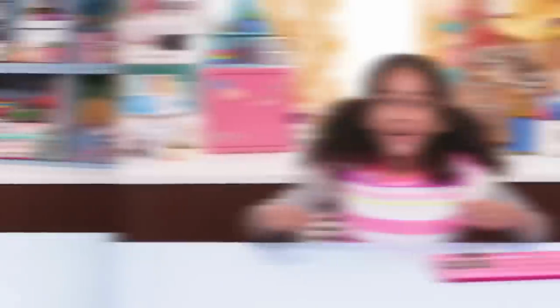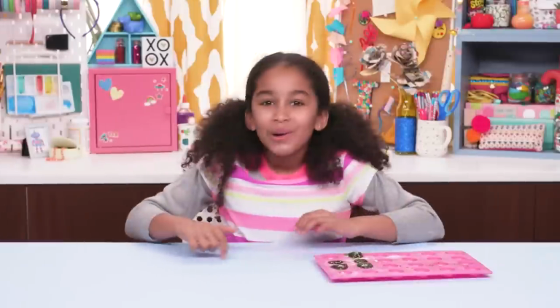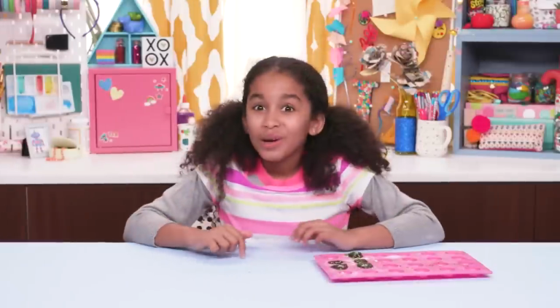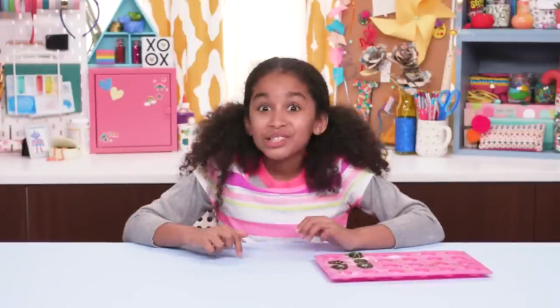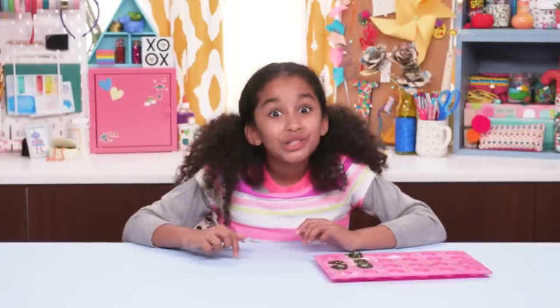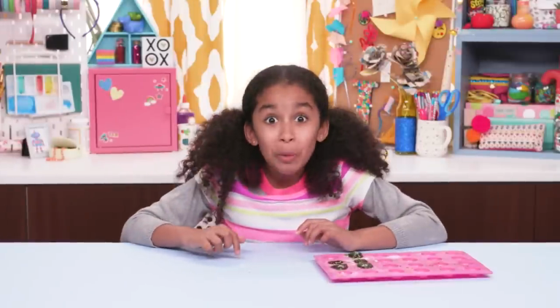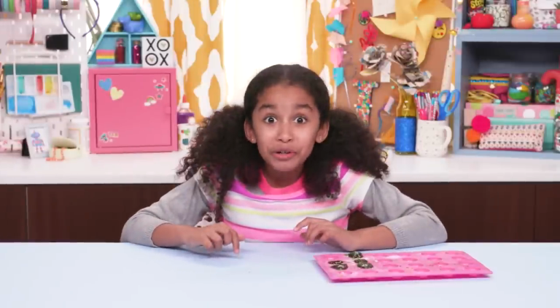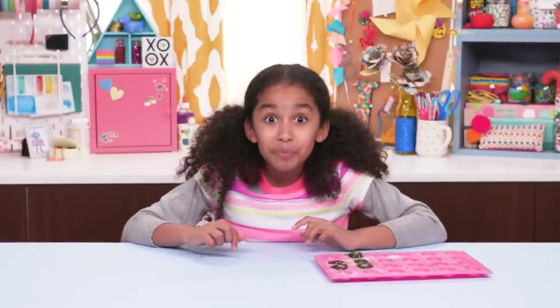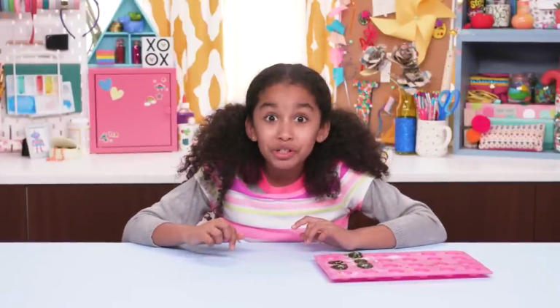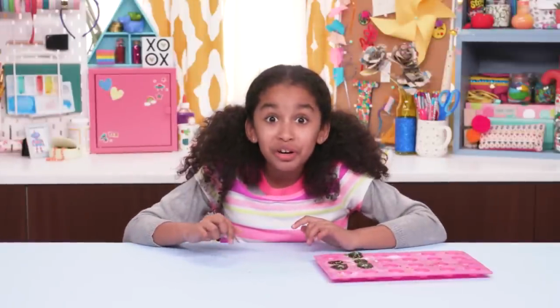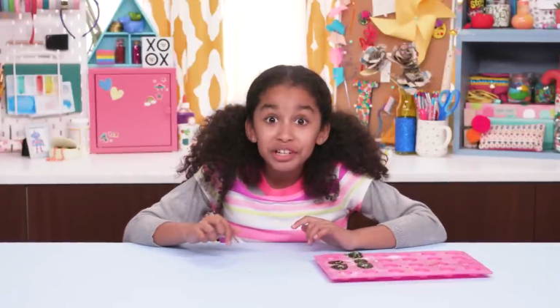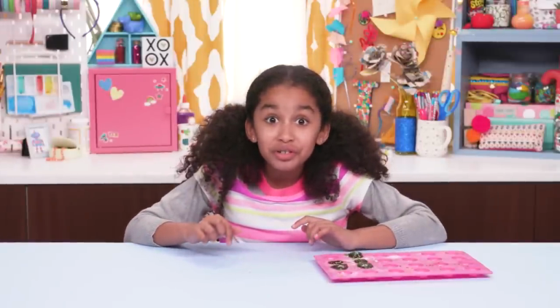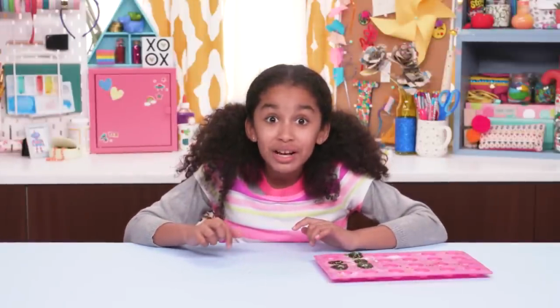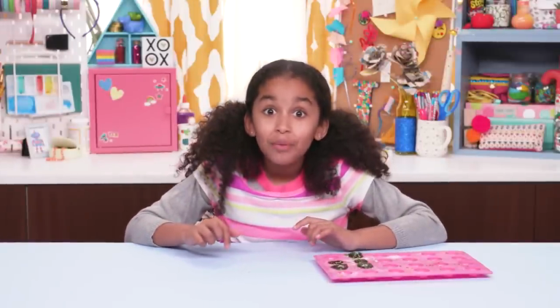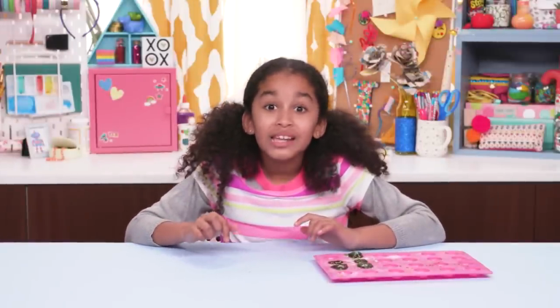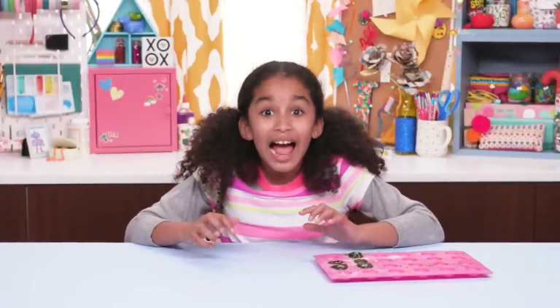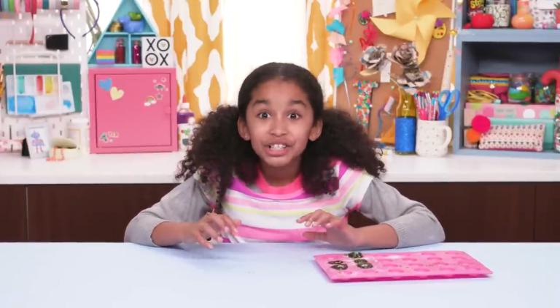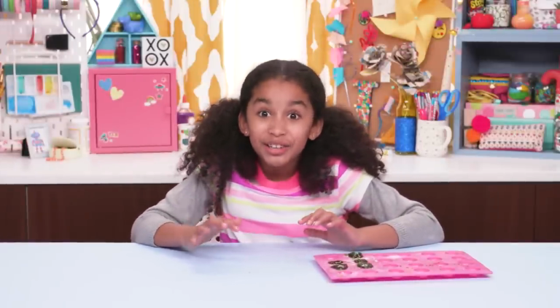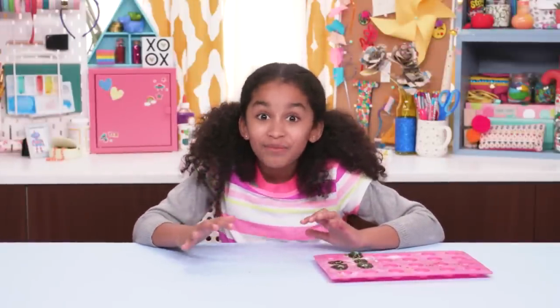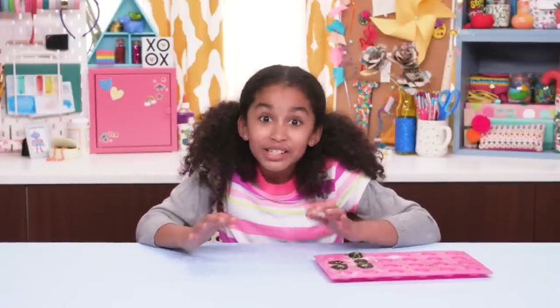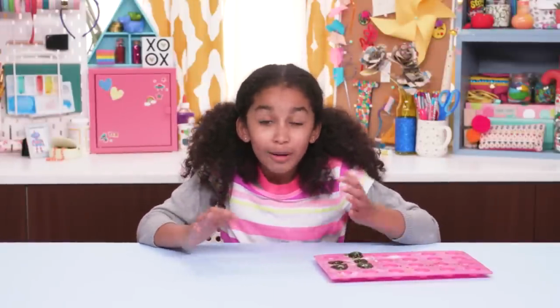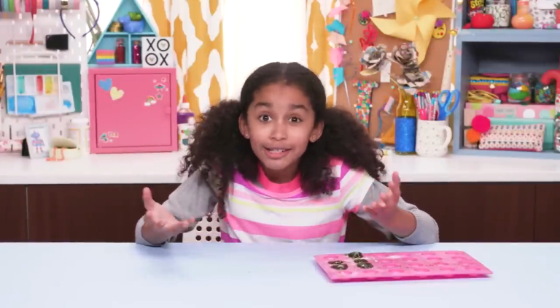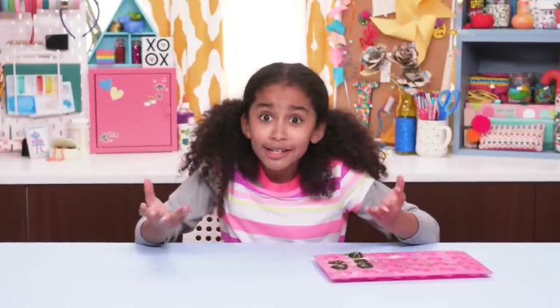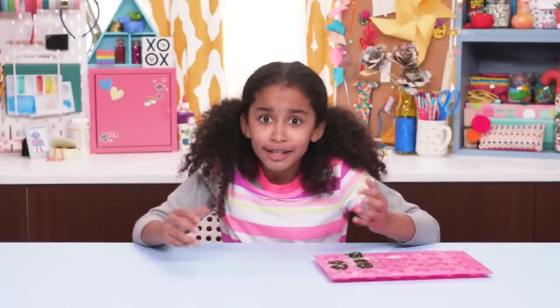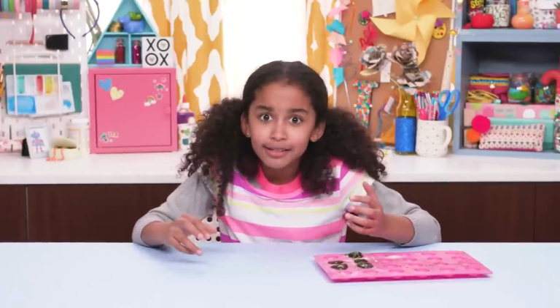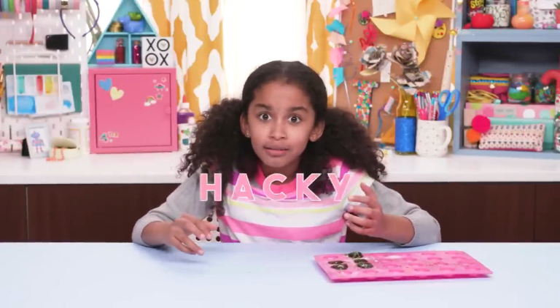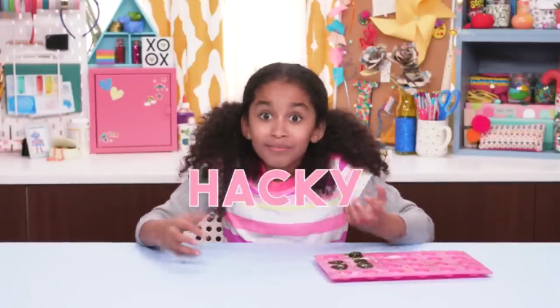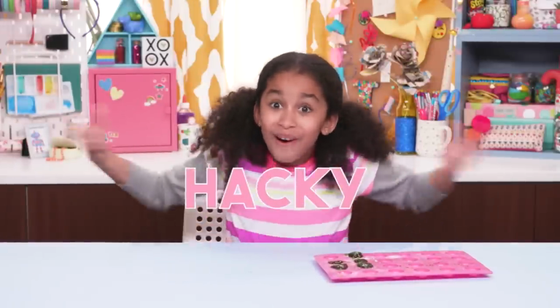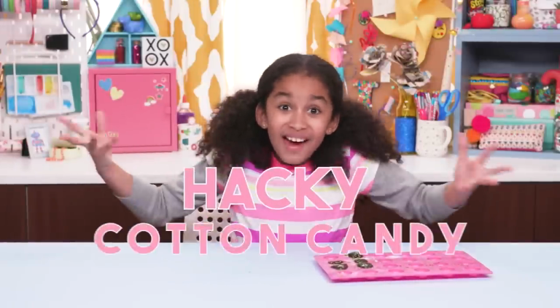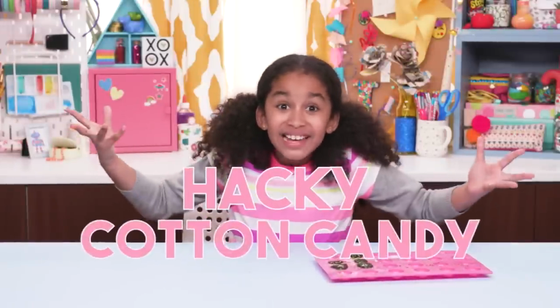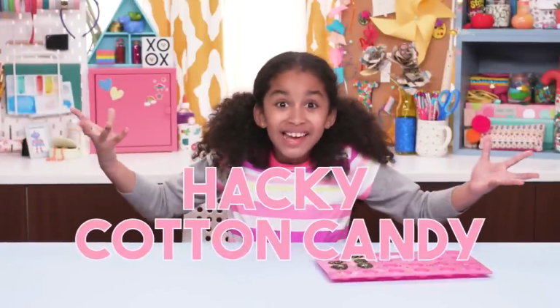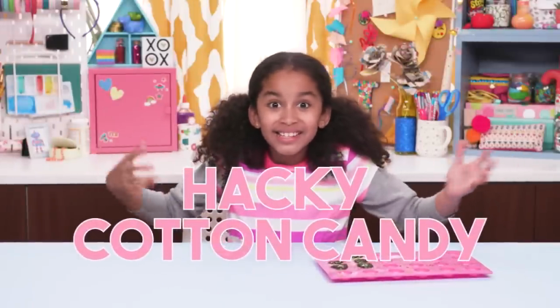What super duper sugary treat was actually invented by a dentist? Cotton candy!